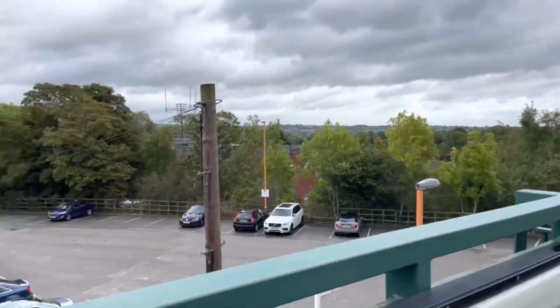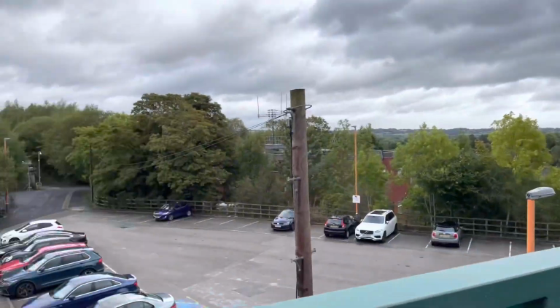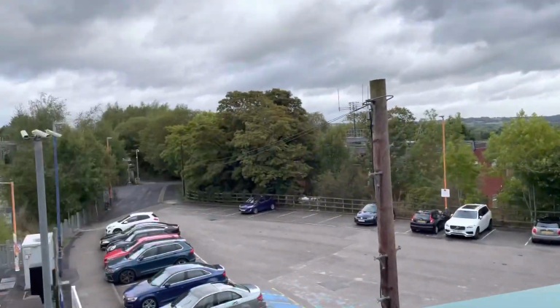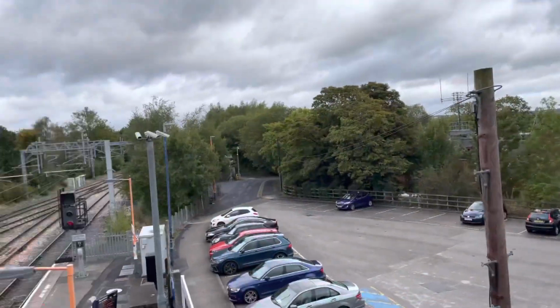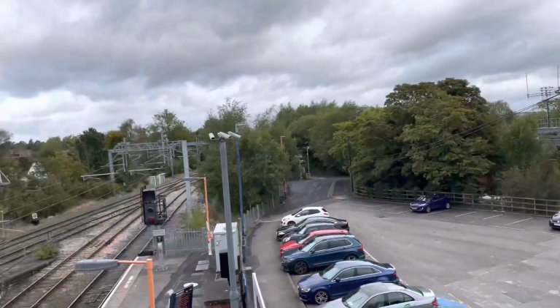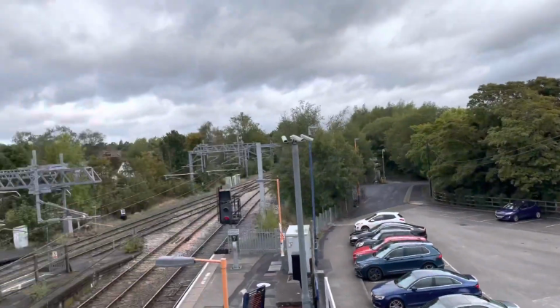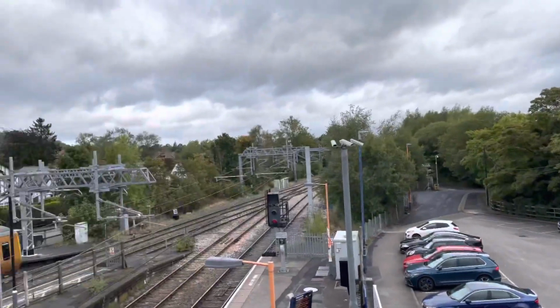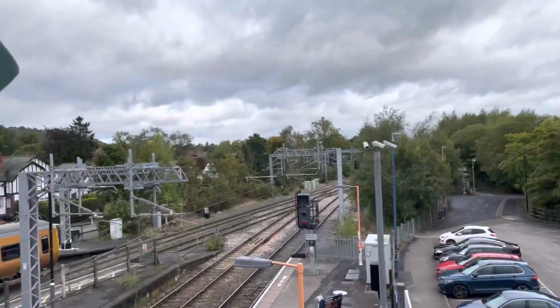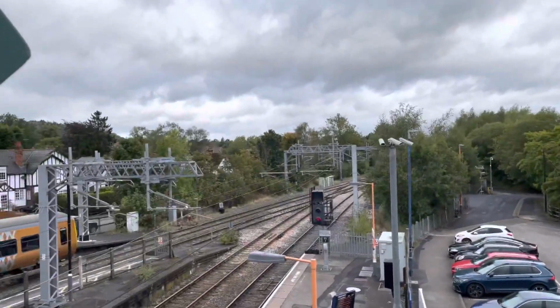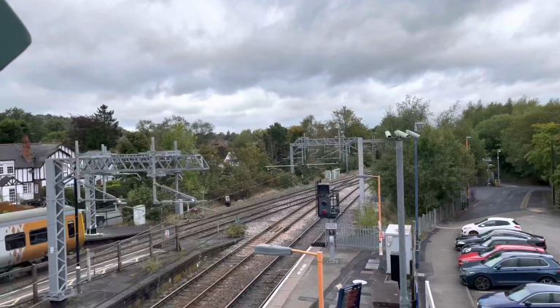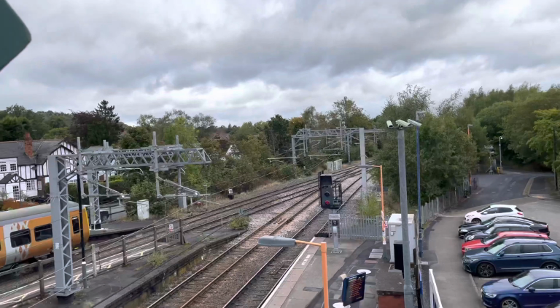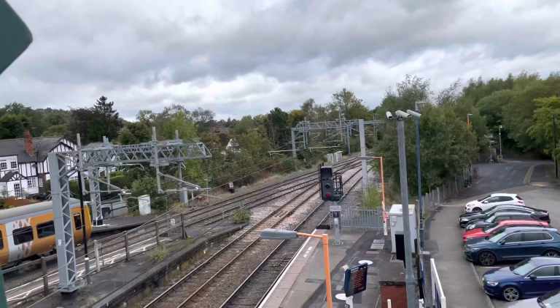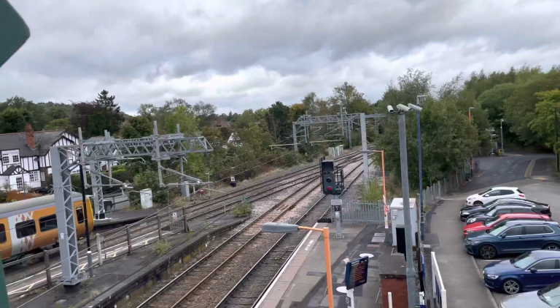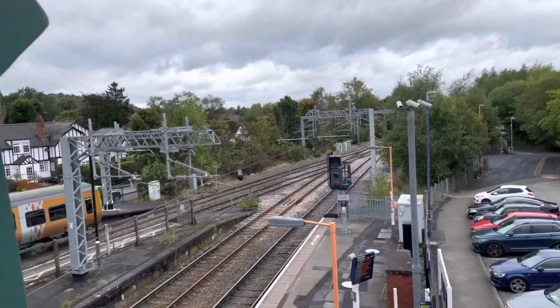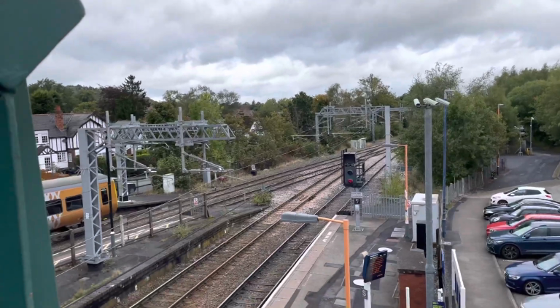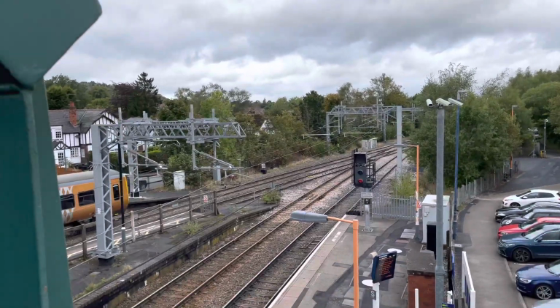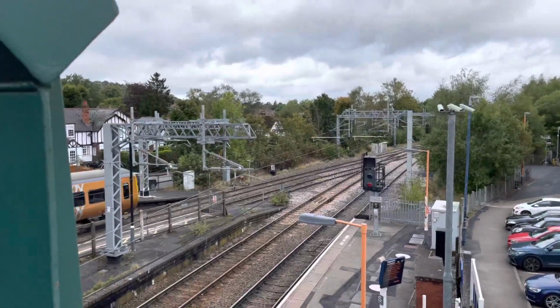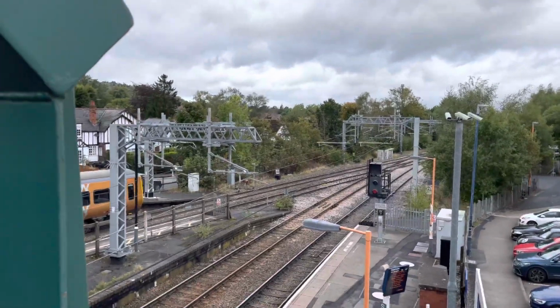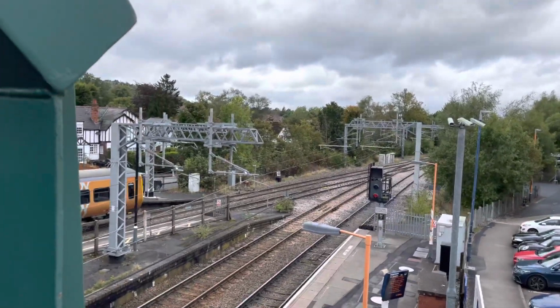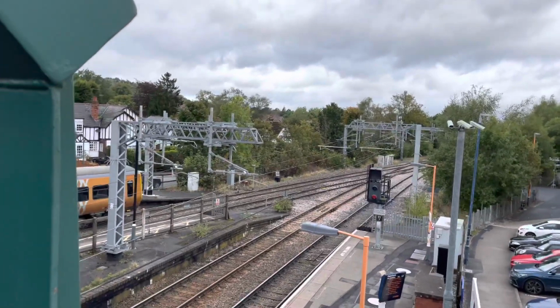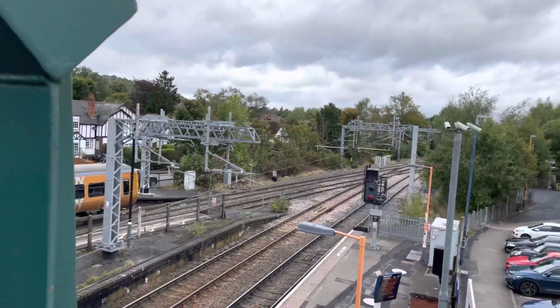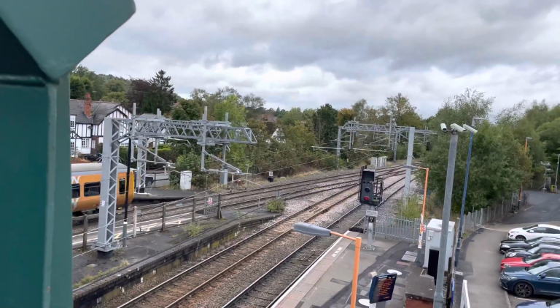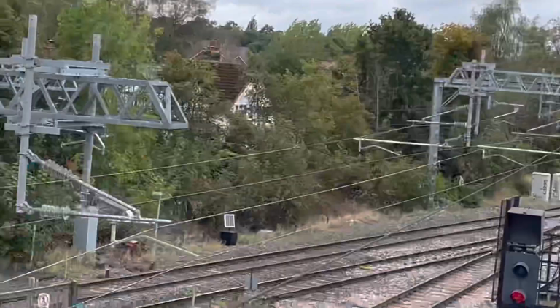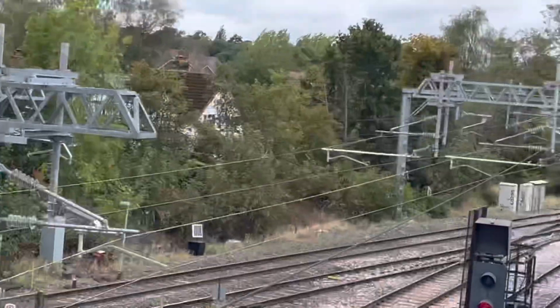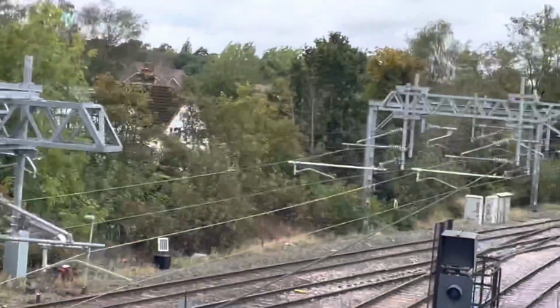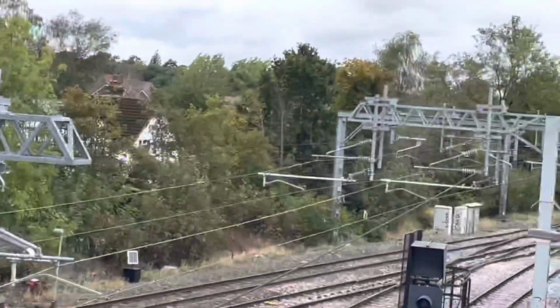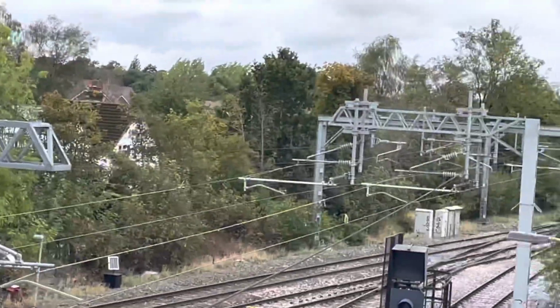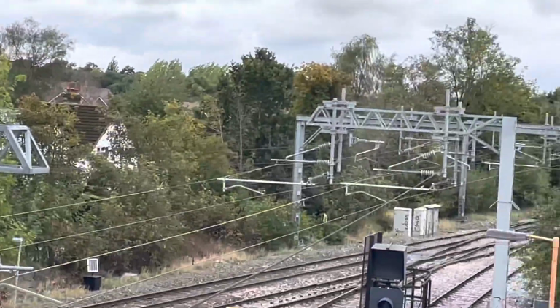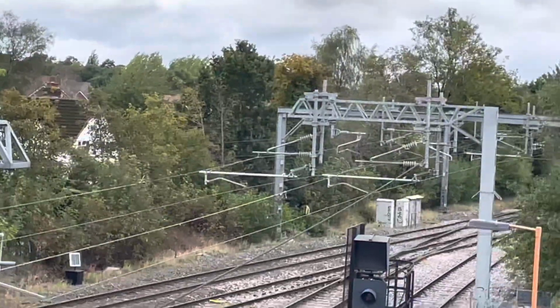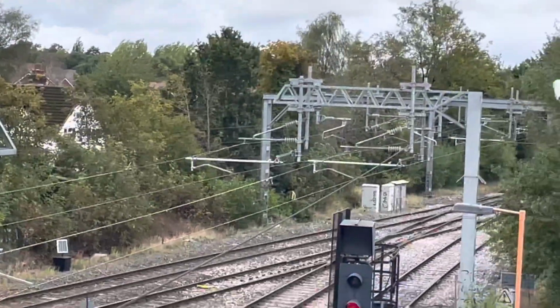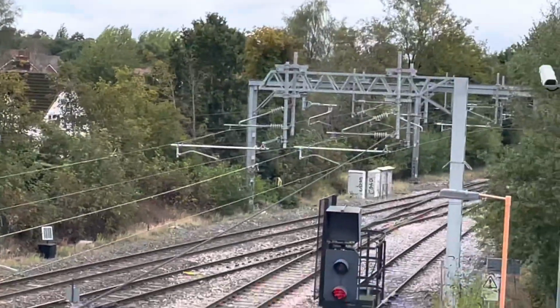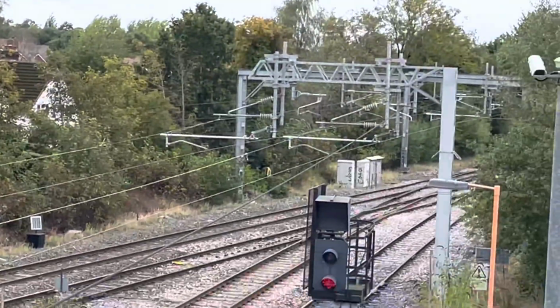We do get some nice views of the junction there.